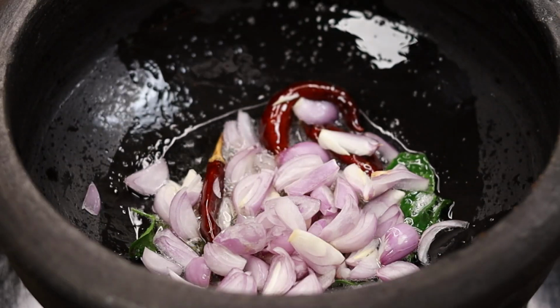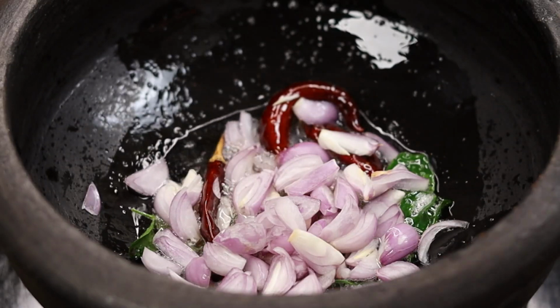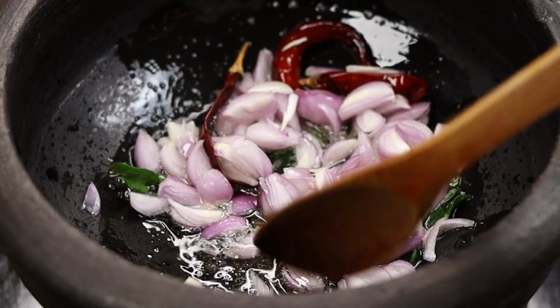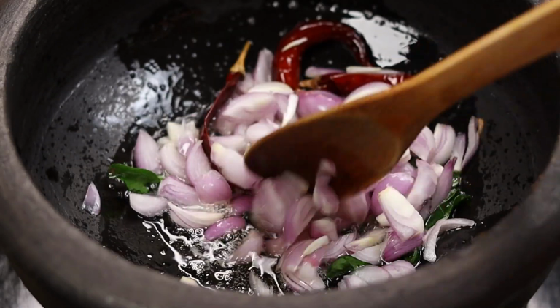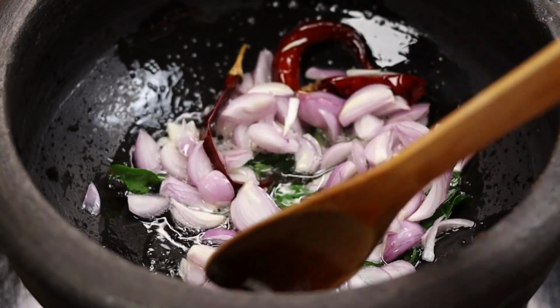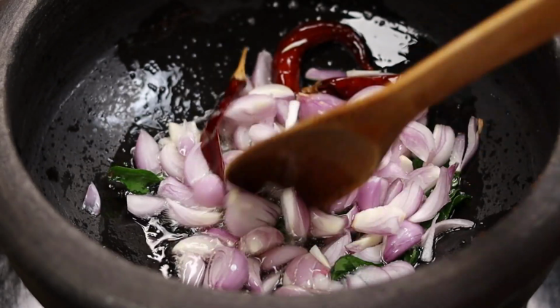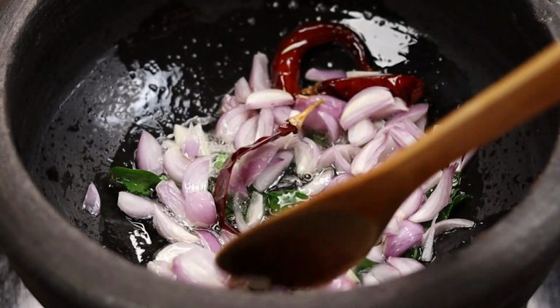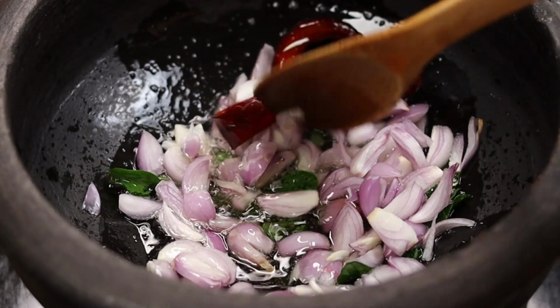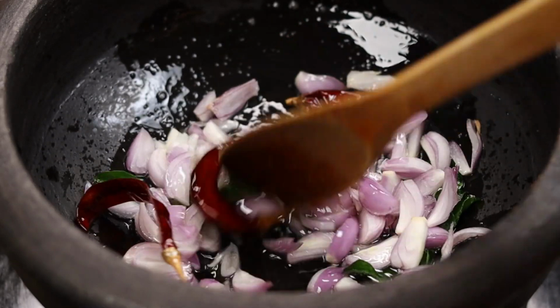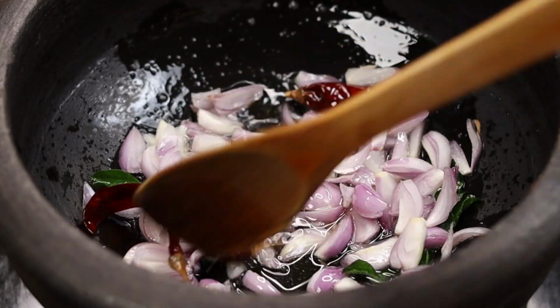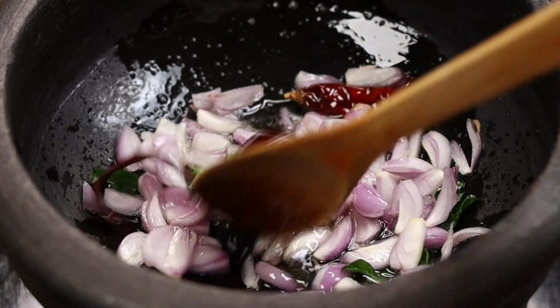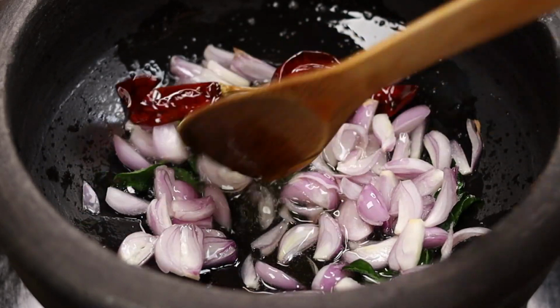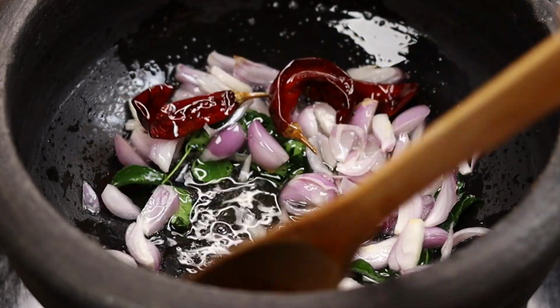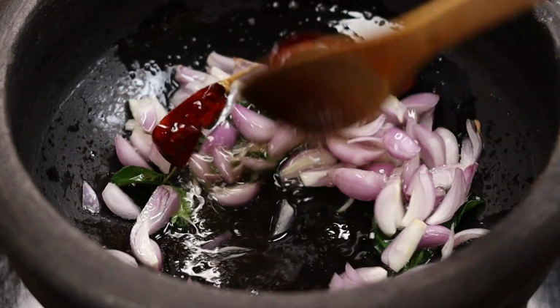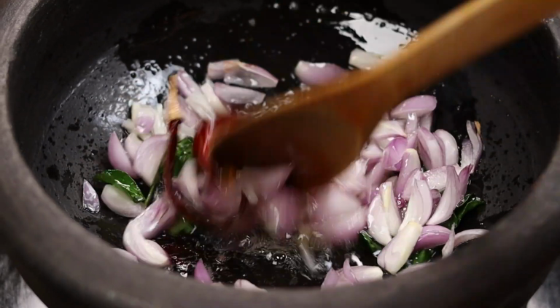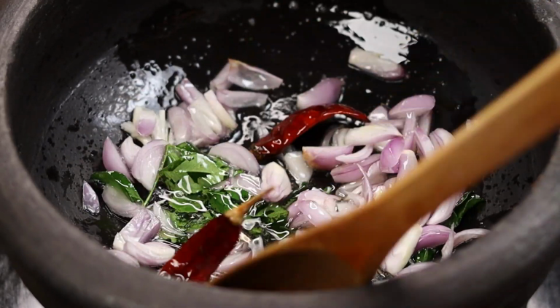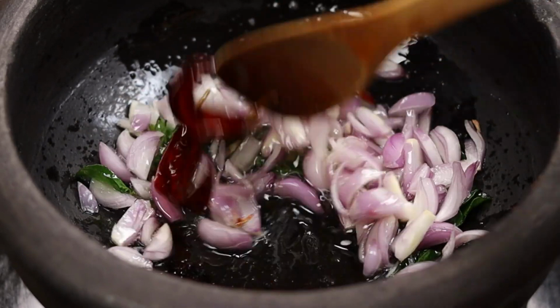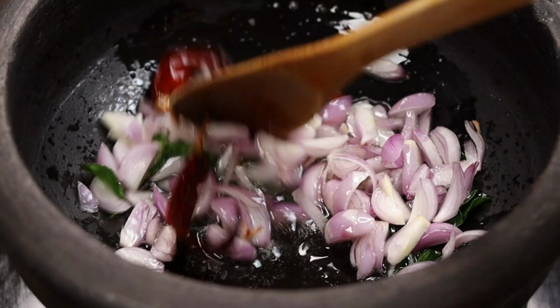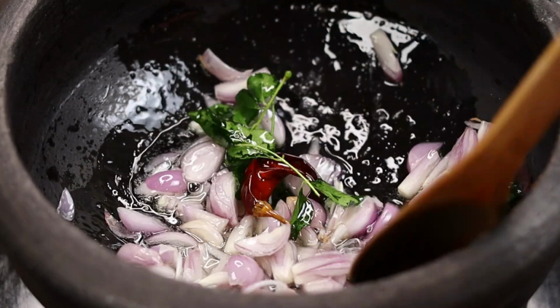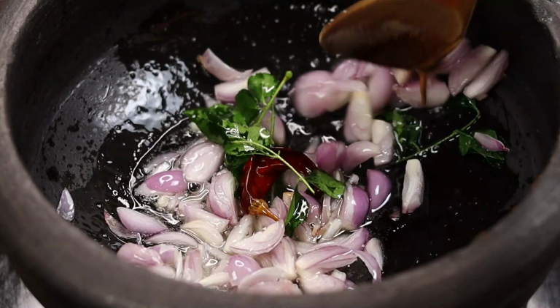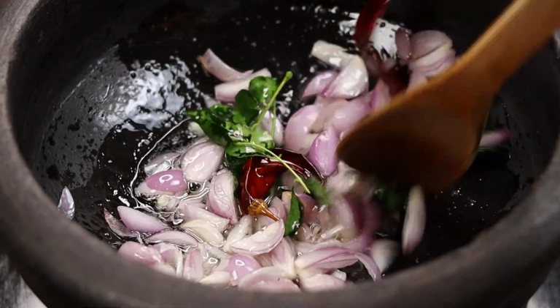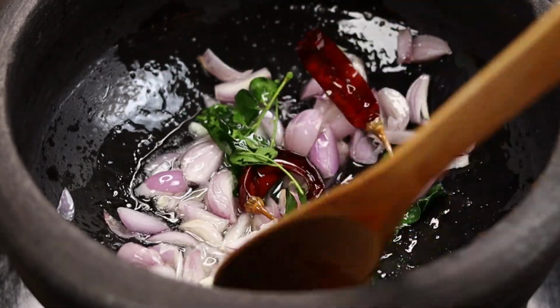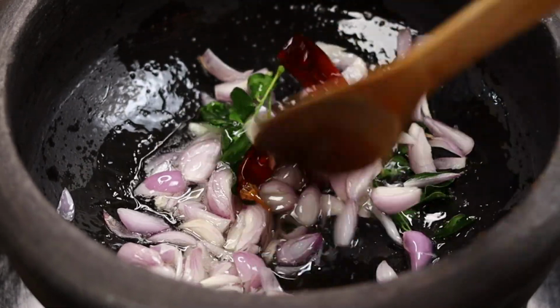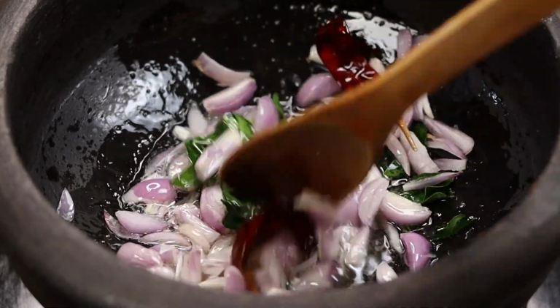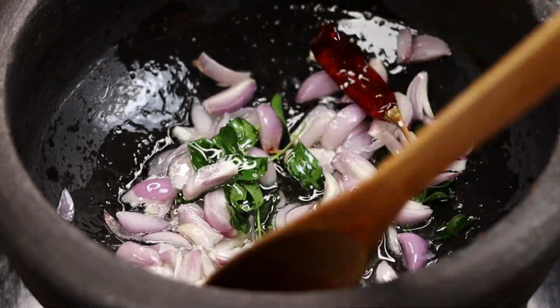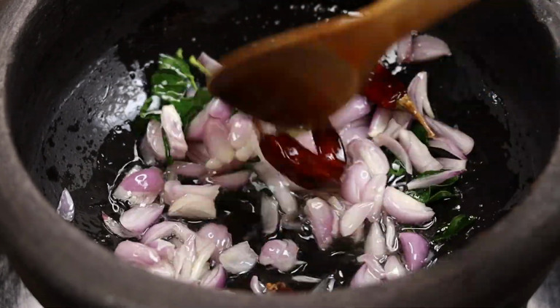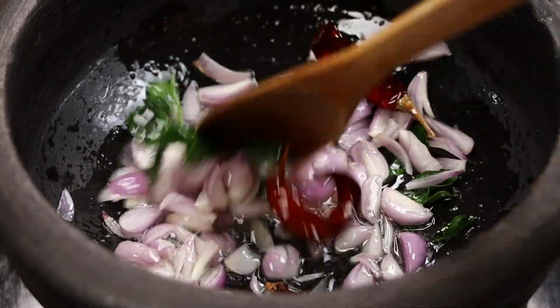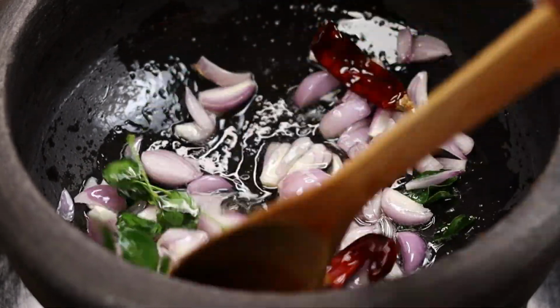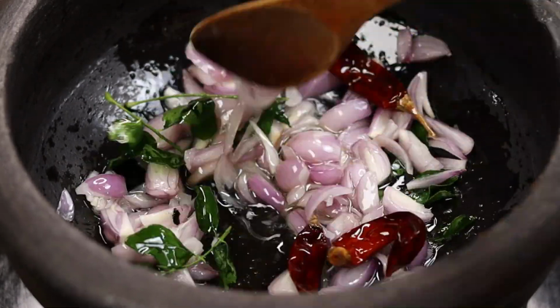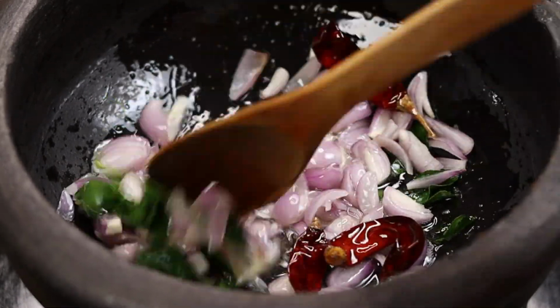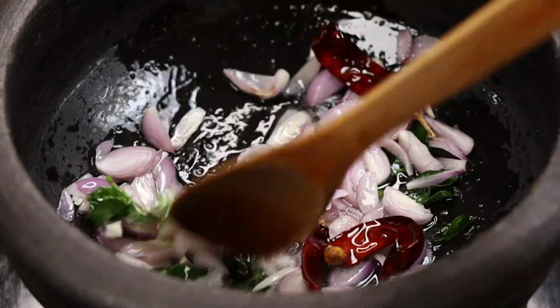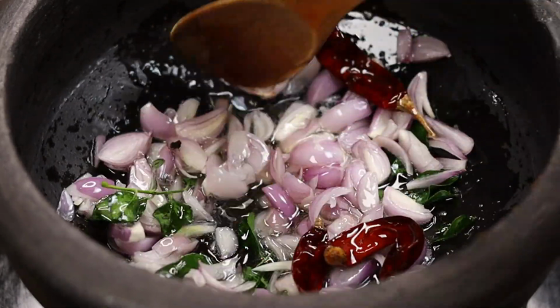Let's soak it on medium flame. Let's mix the potatoes in a small bowl.